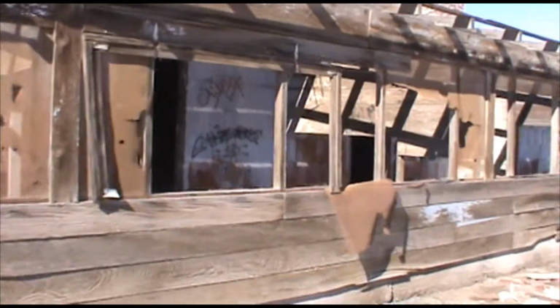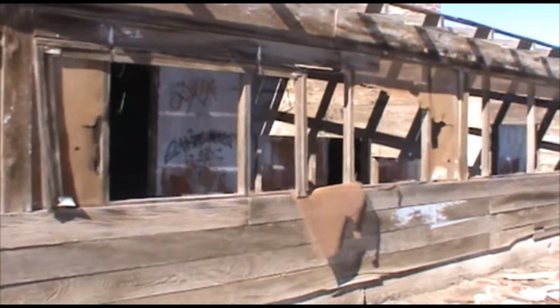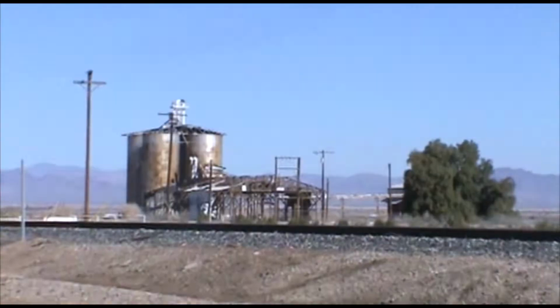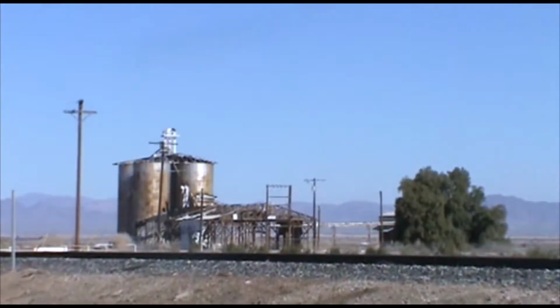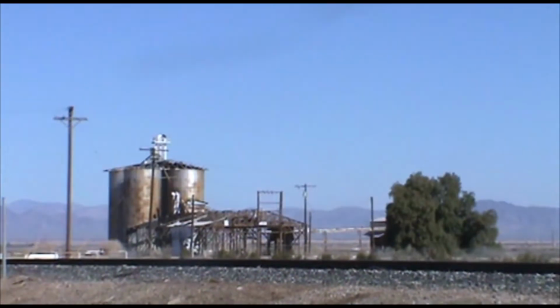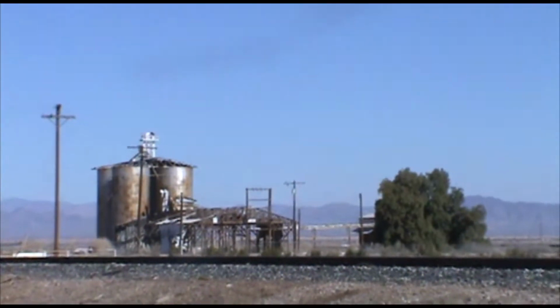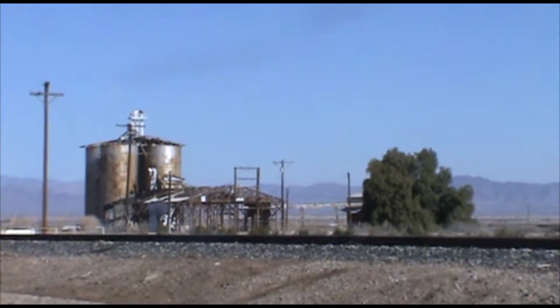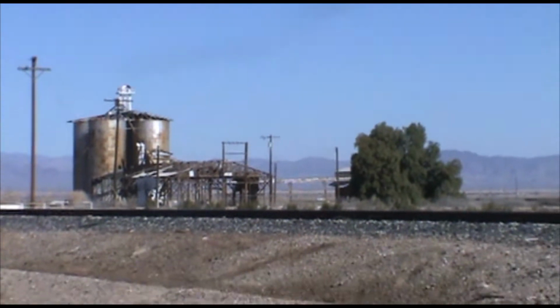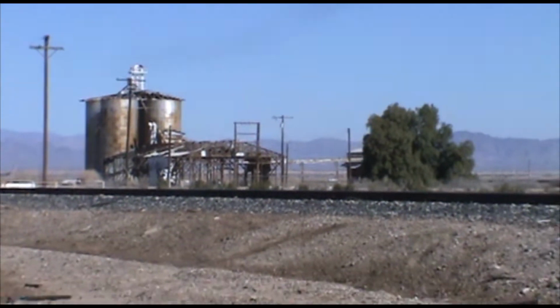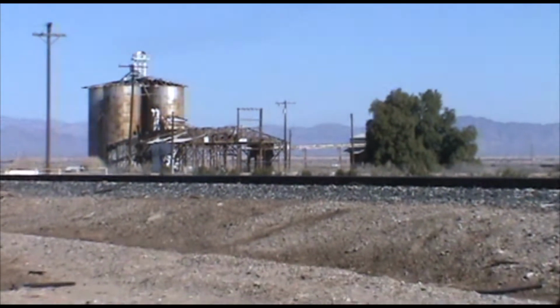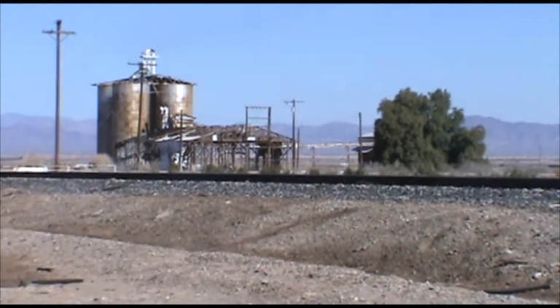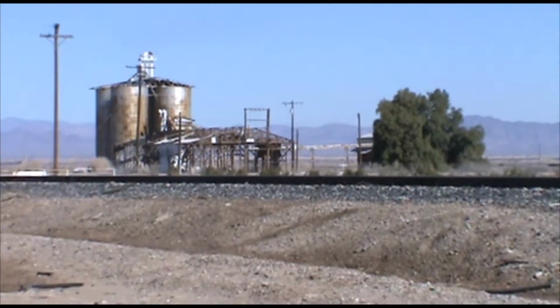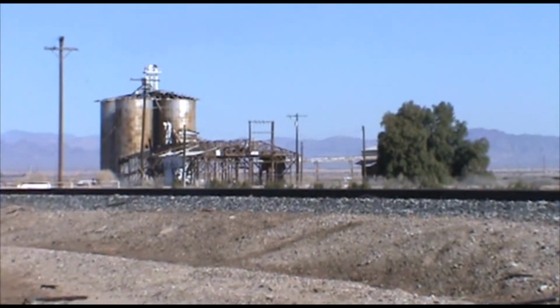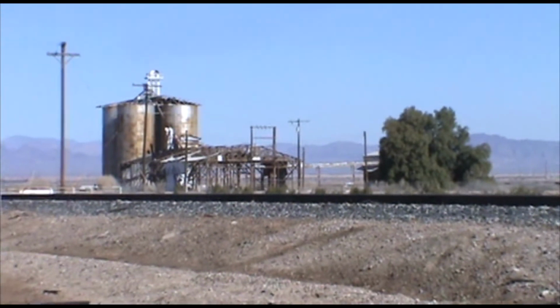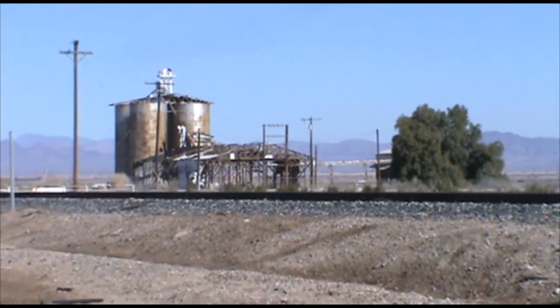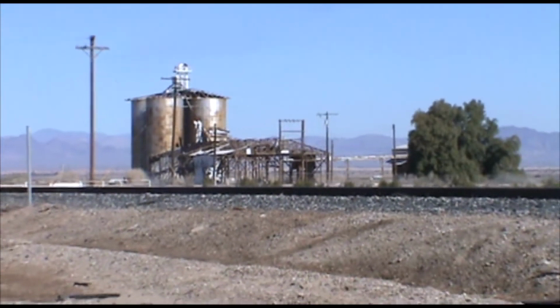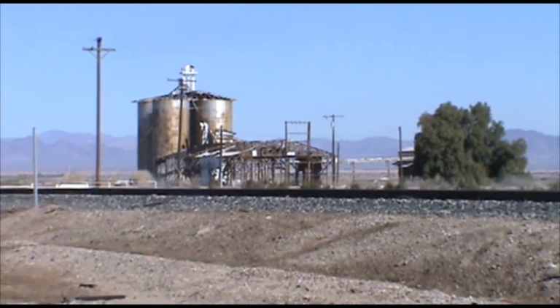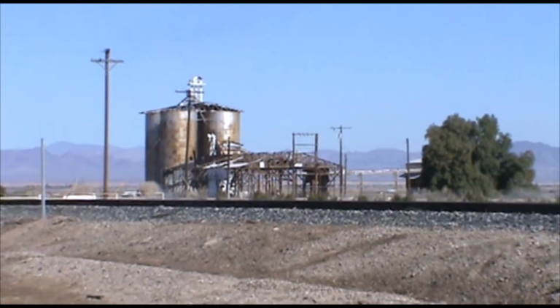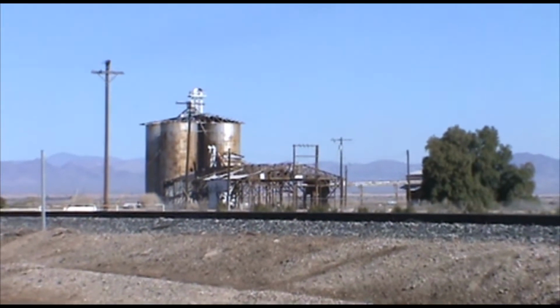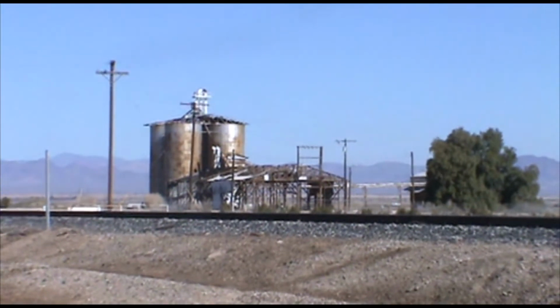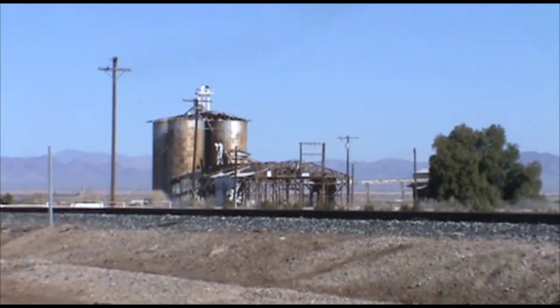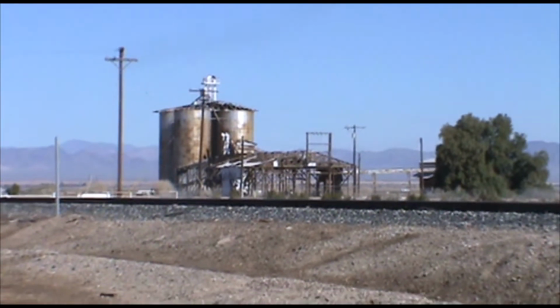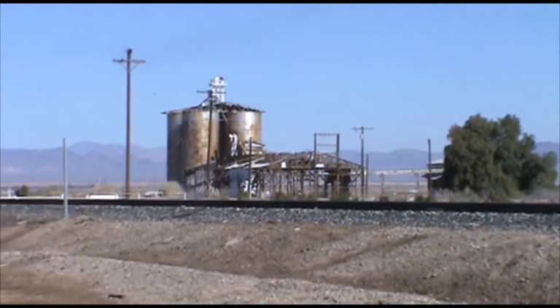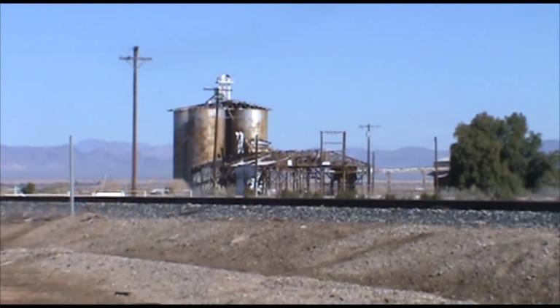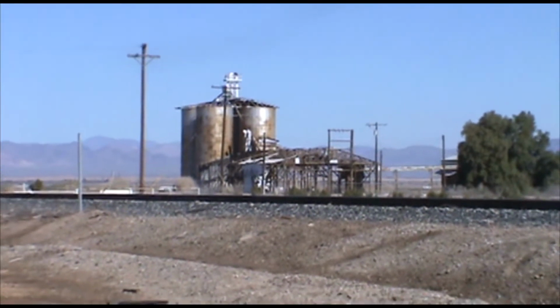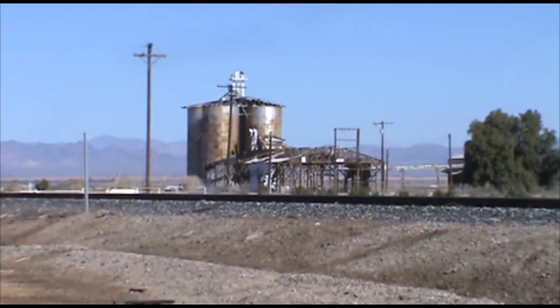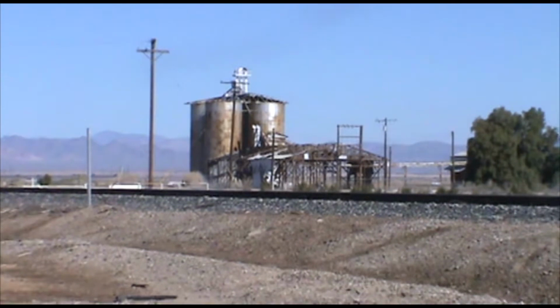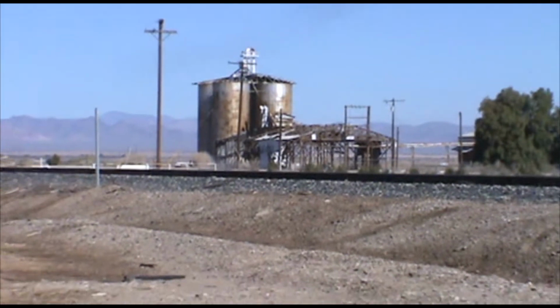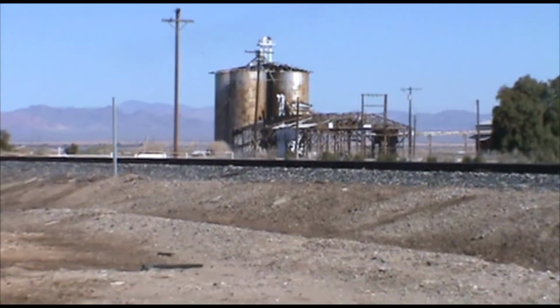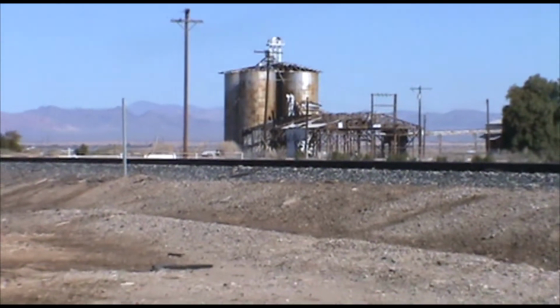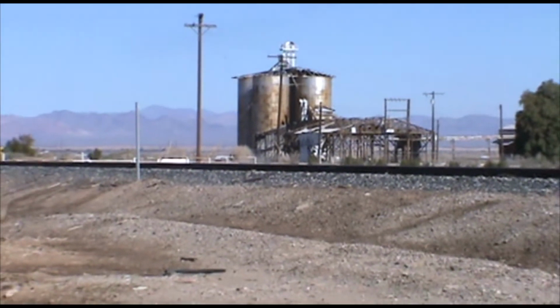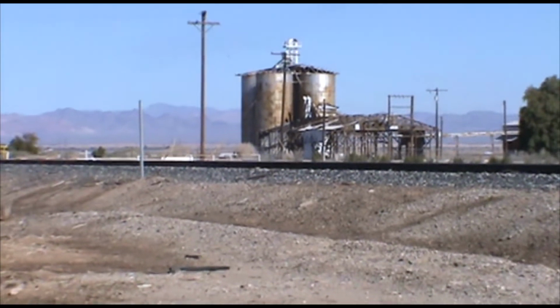They said it was going to be pretty windy today. Look at that barn — not much left.